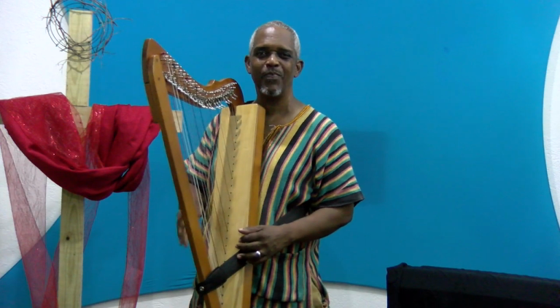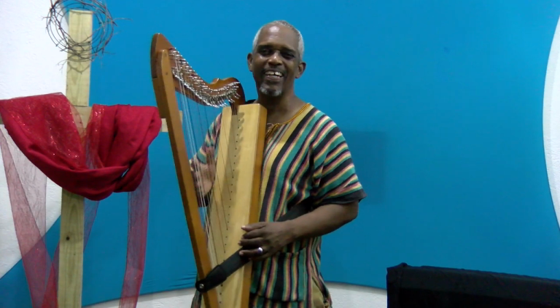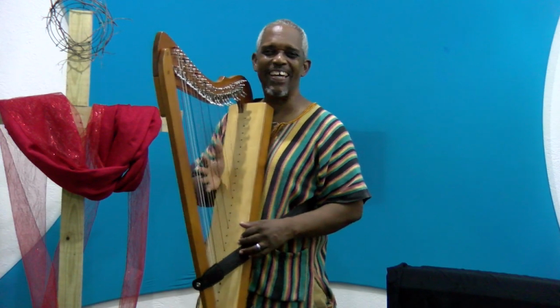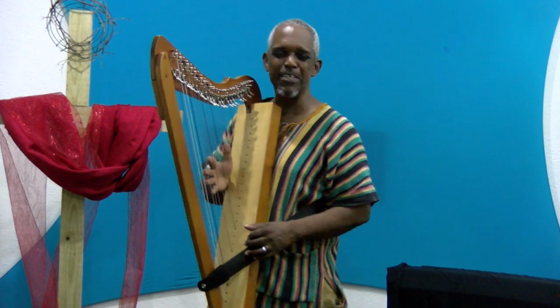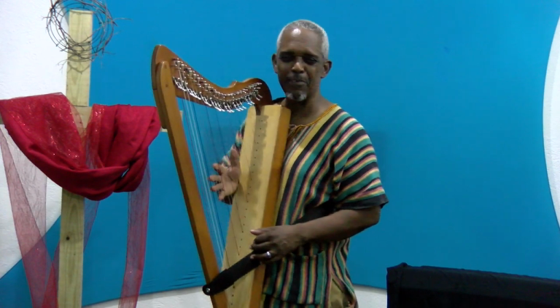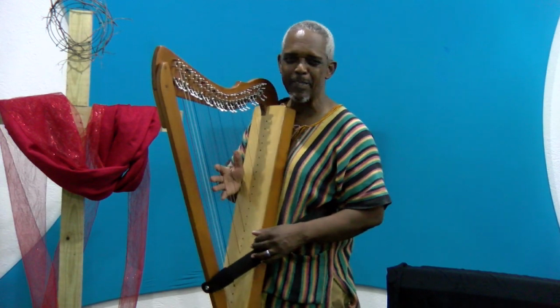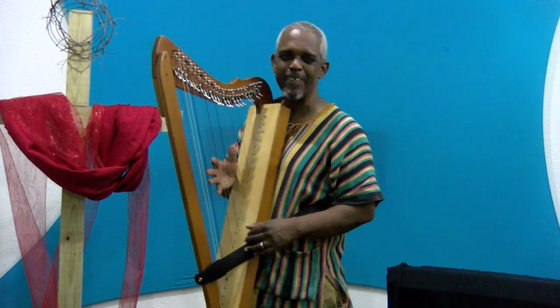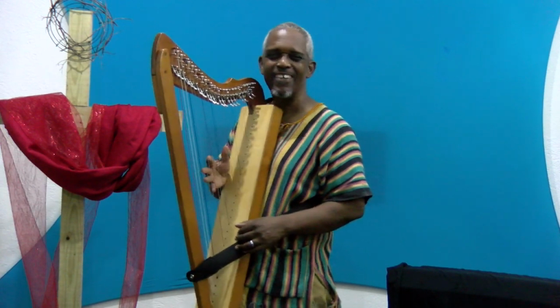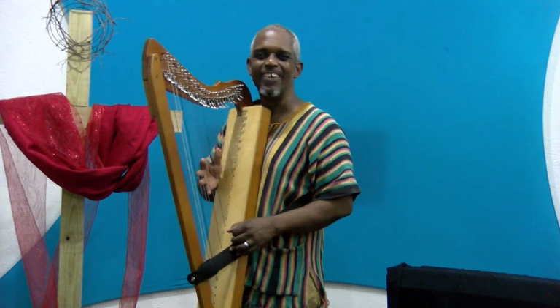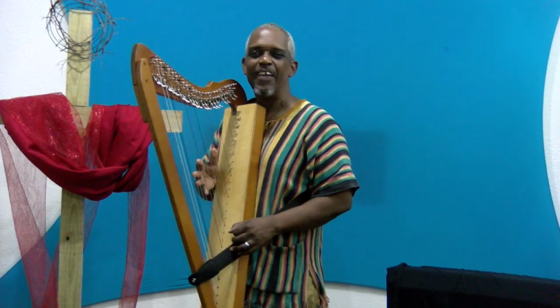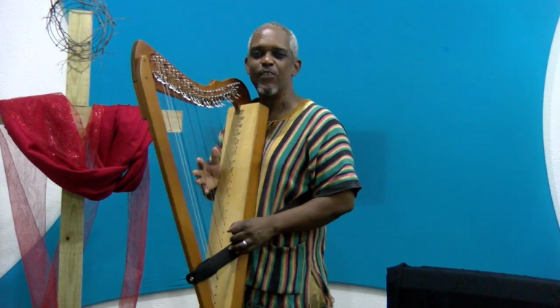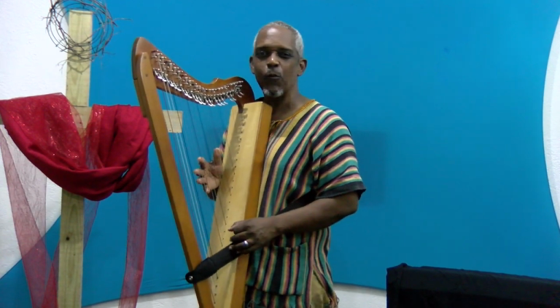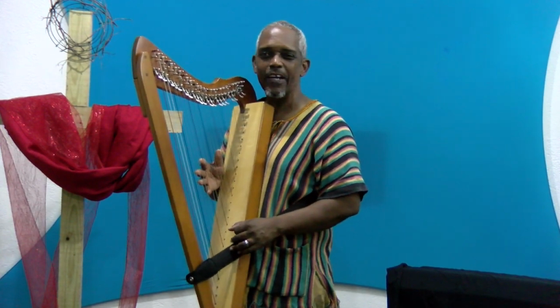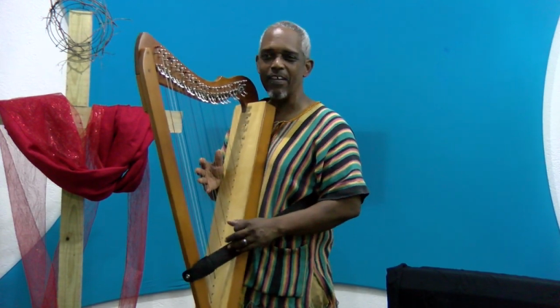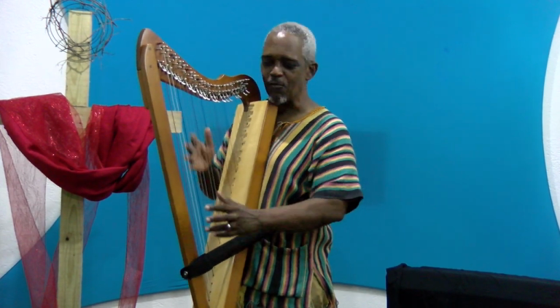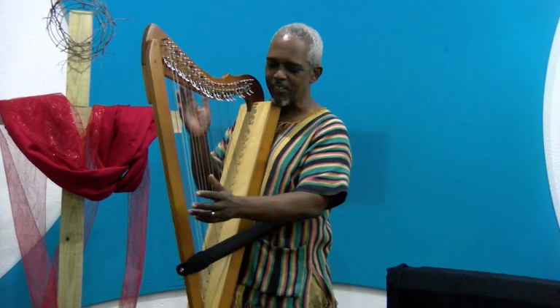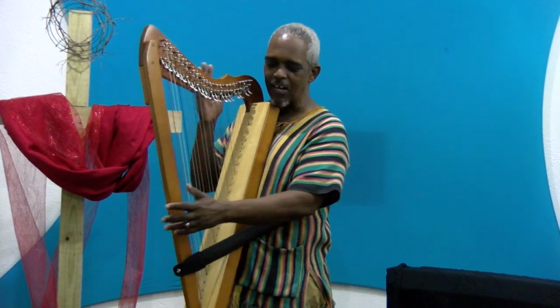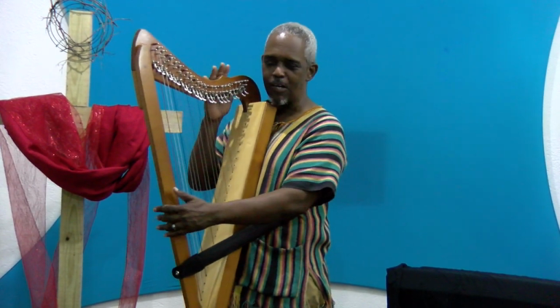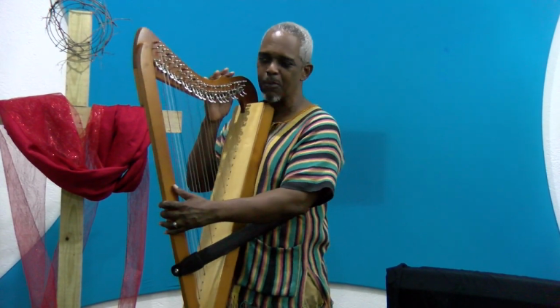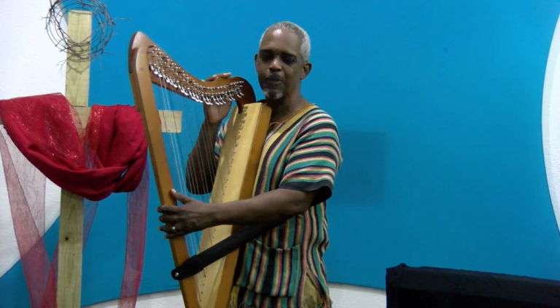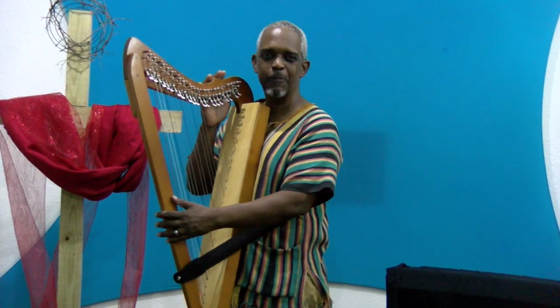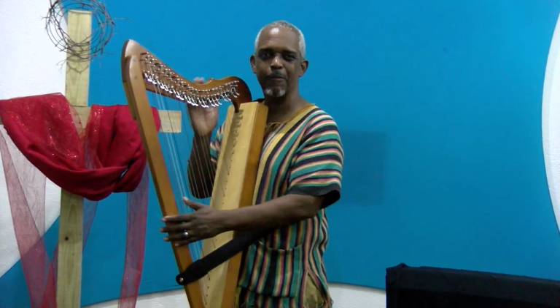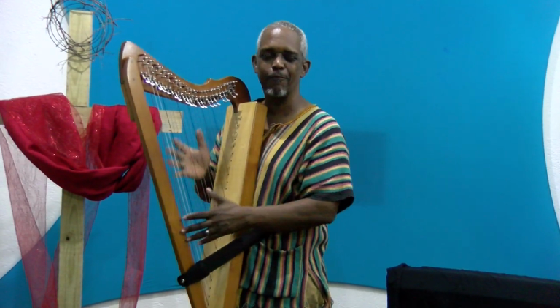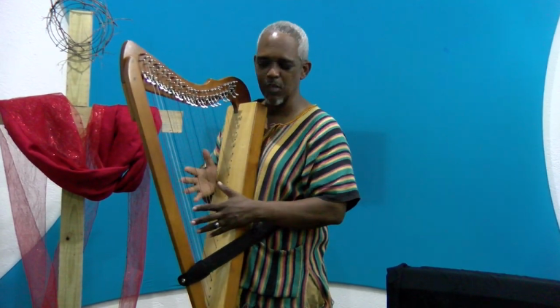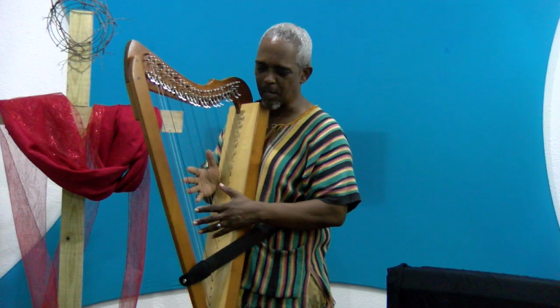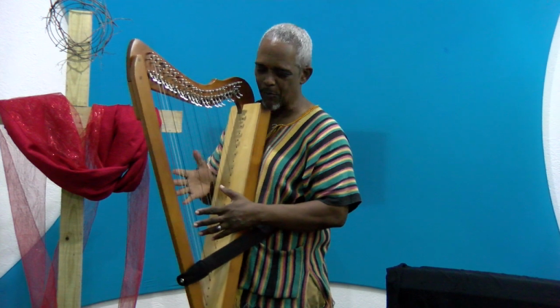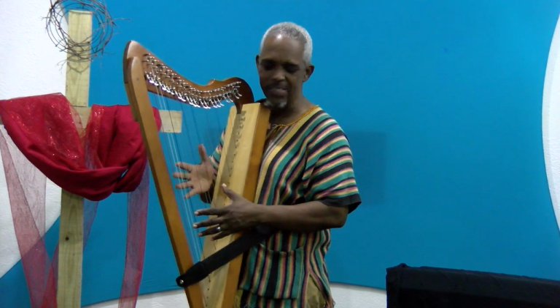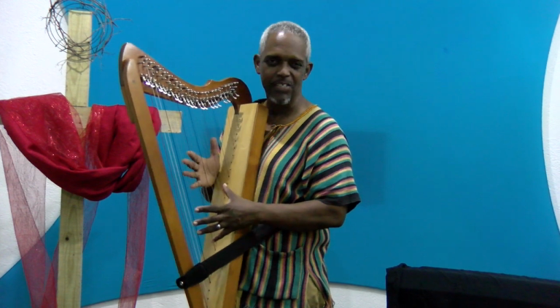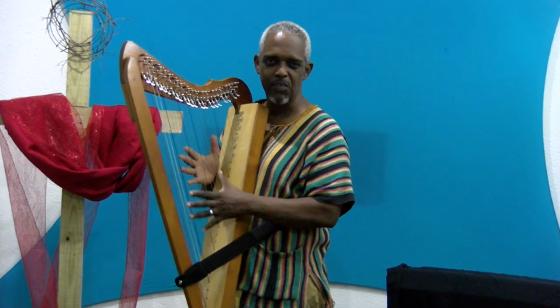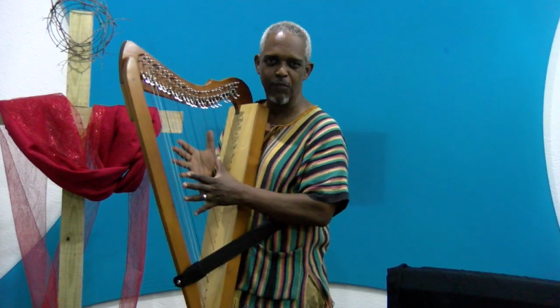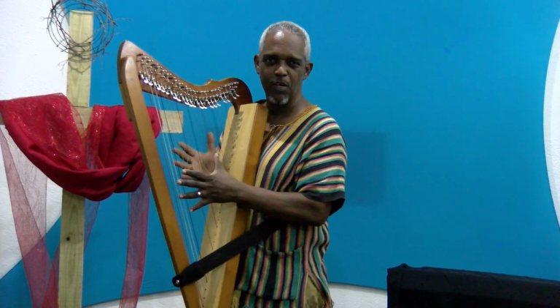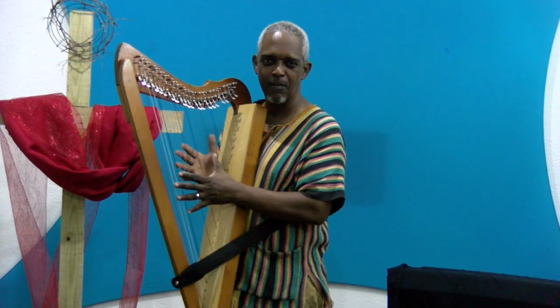Hey worshippers. So we're here again with our harp — our folk harp, 26 string folk harp.